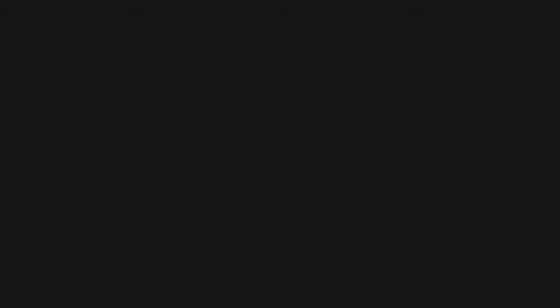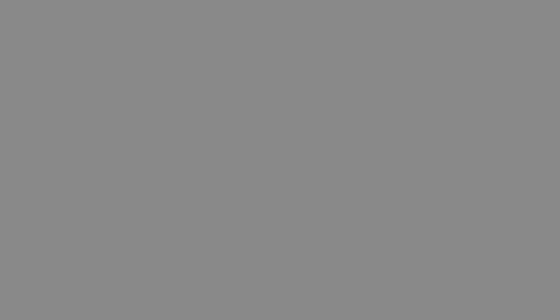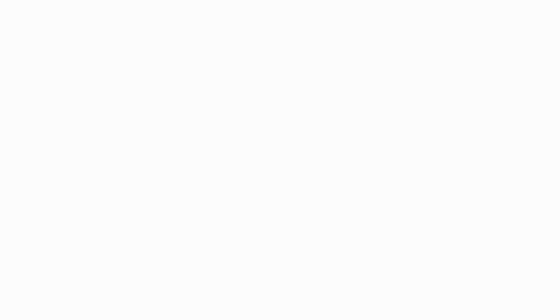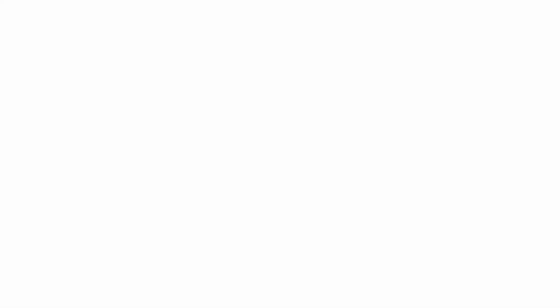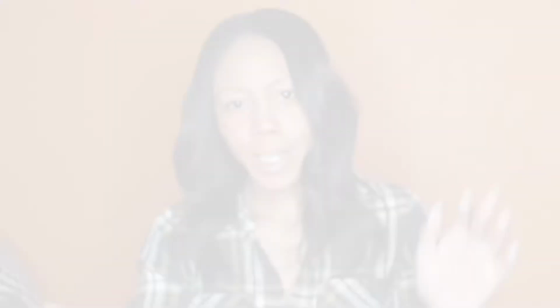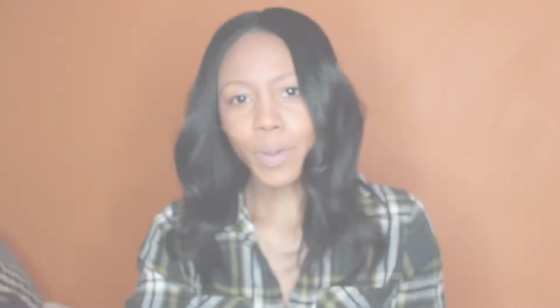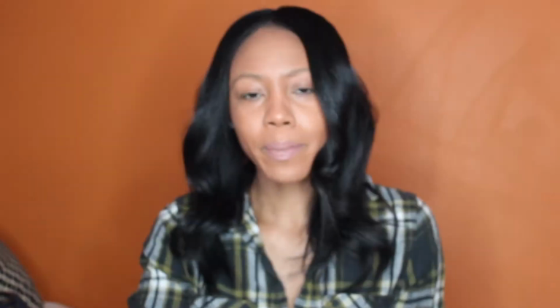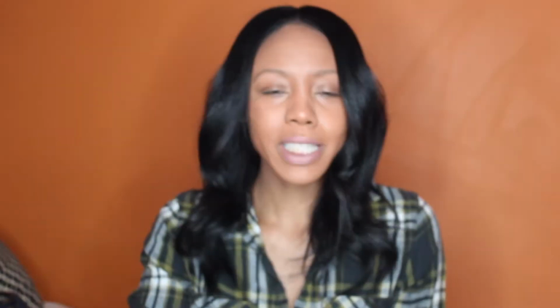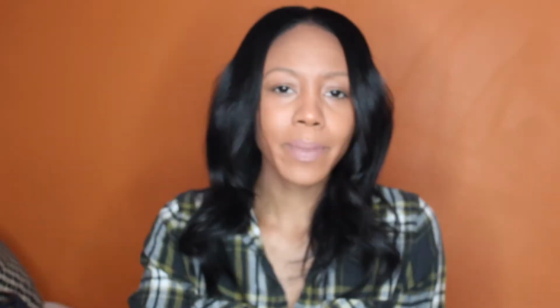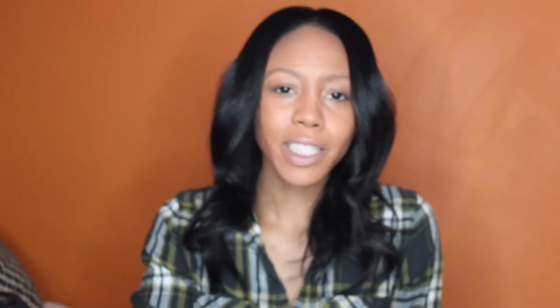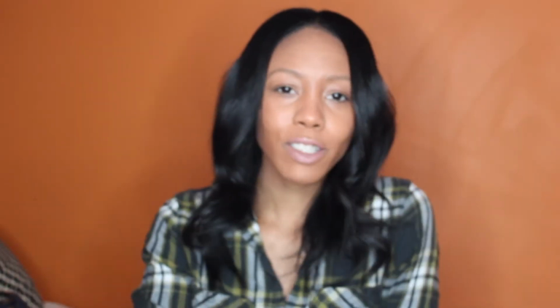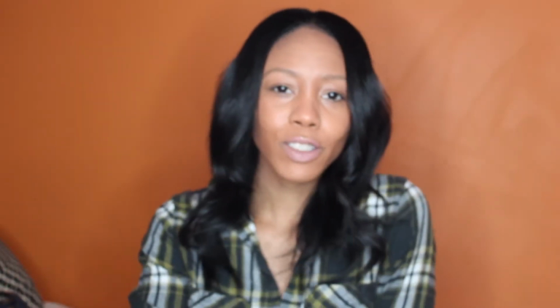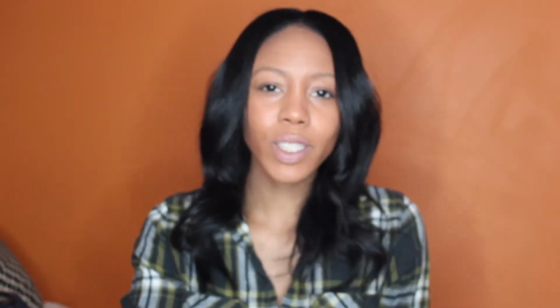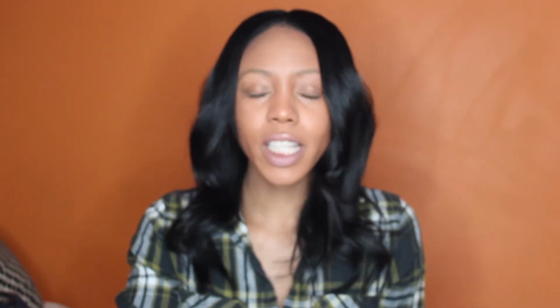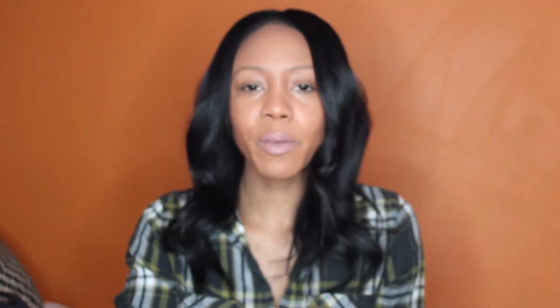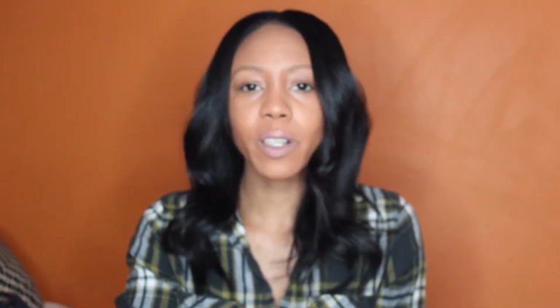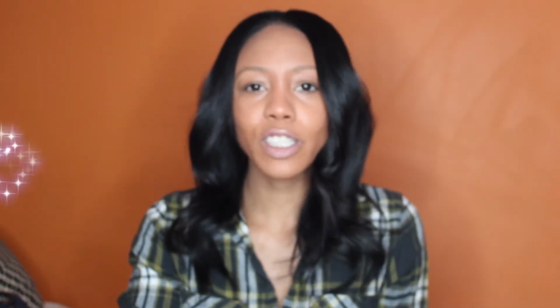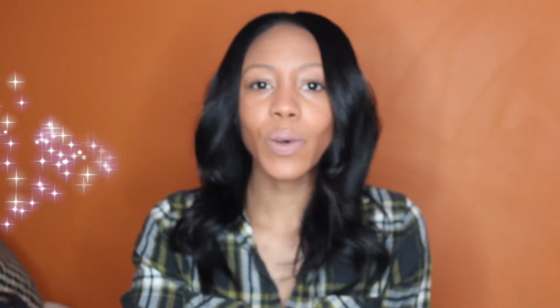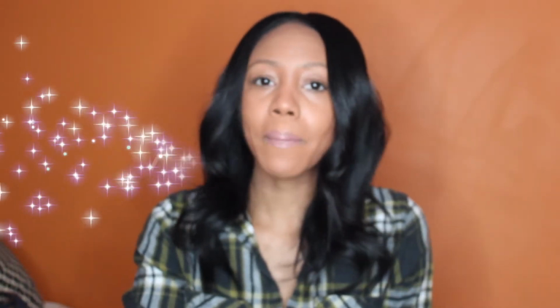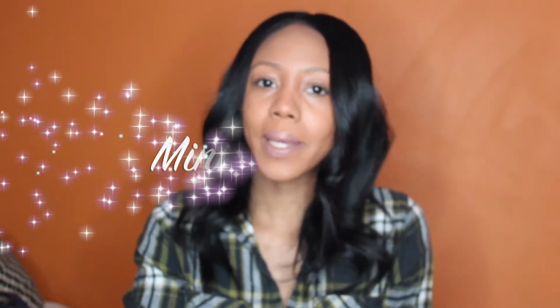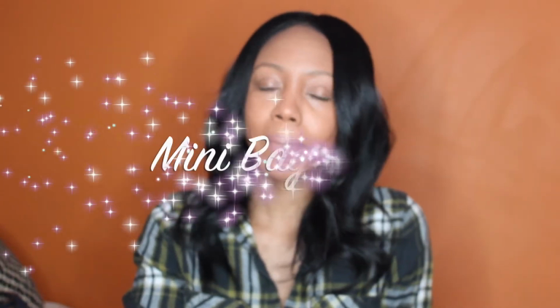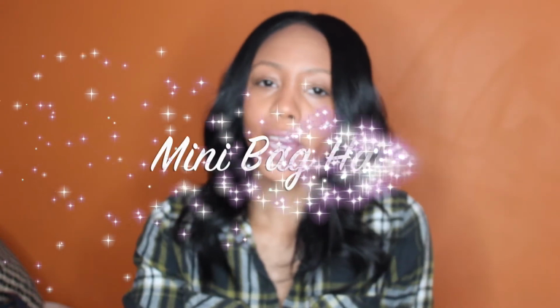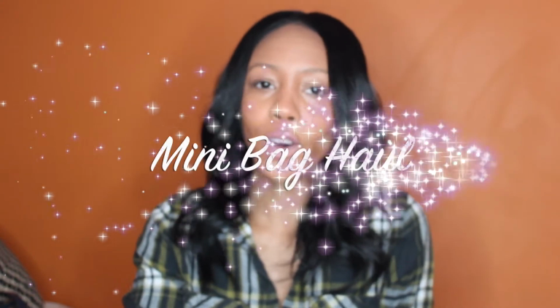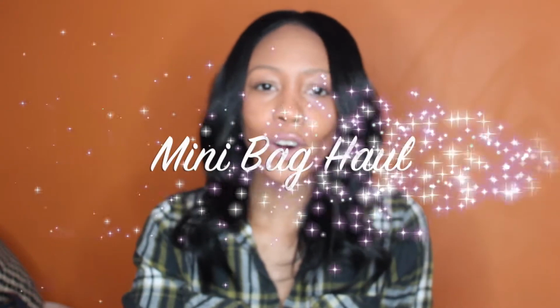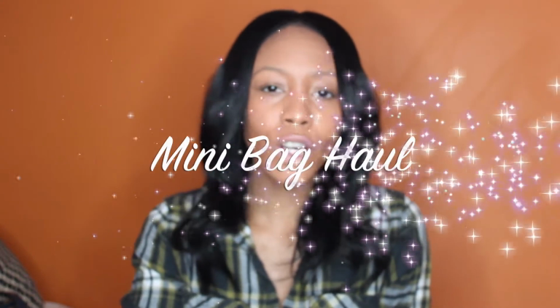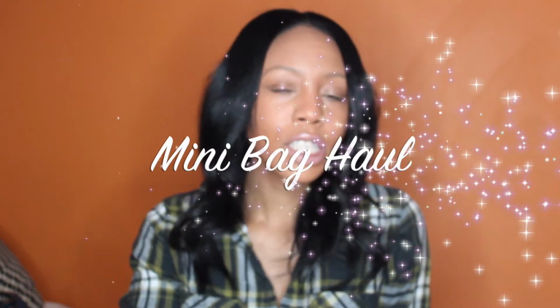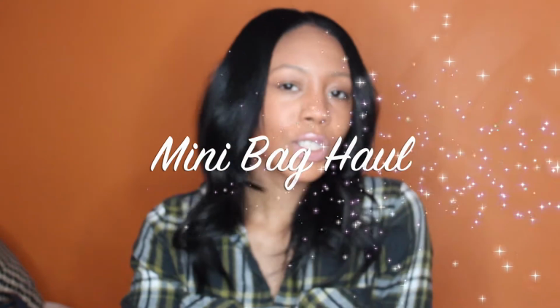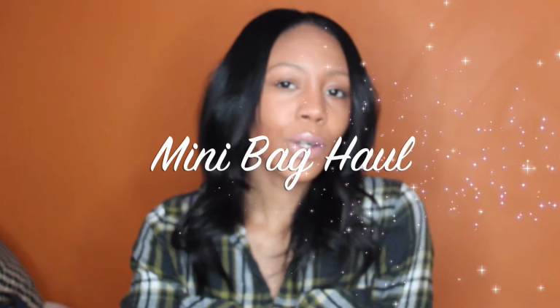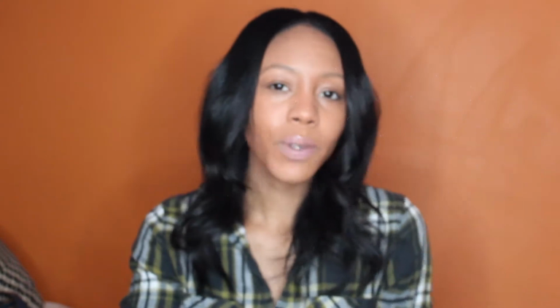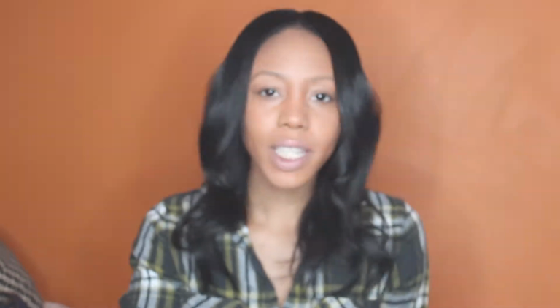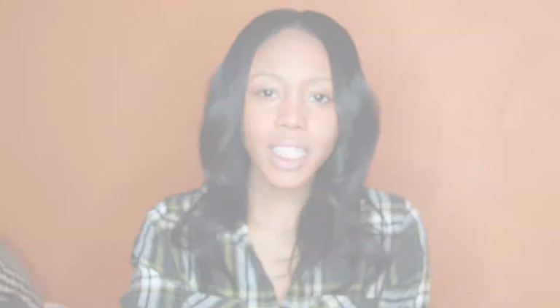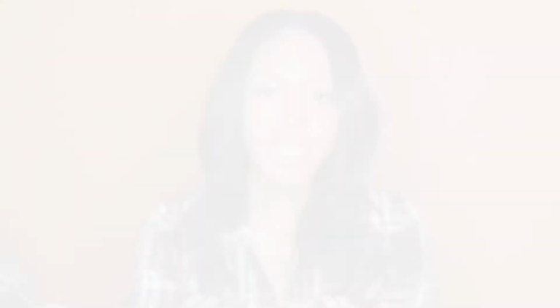Hi everybody, welcome back to my channel. Today we're going to do a mini bag haul, so let's get into it.